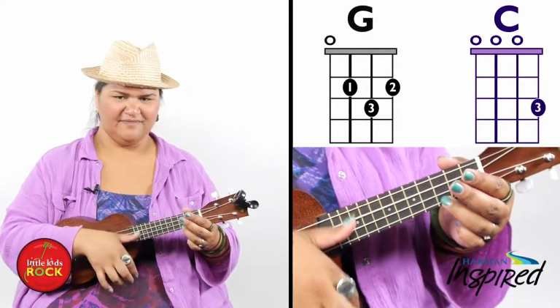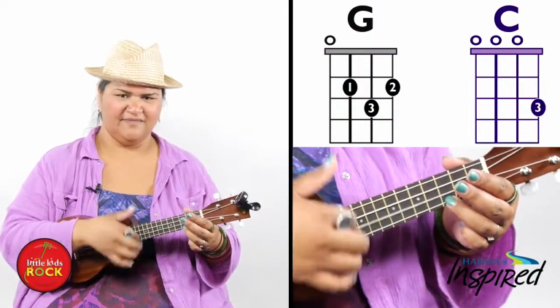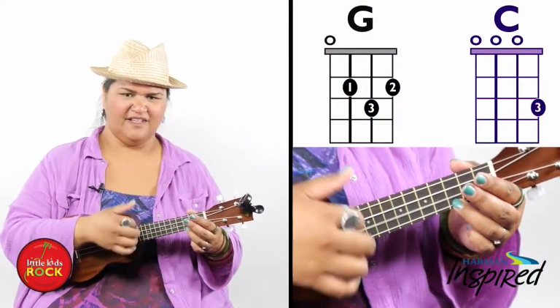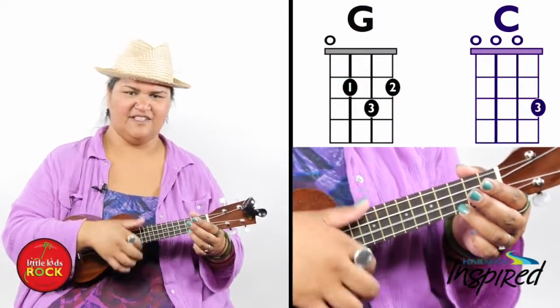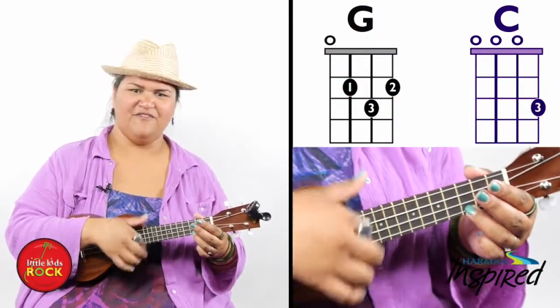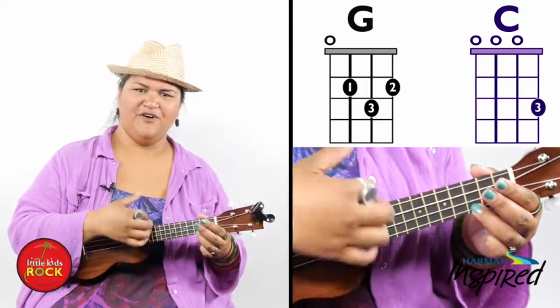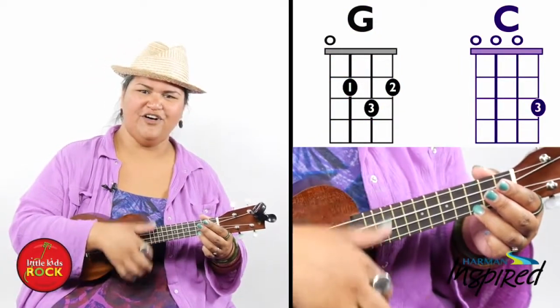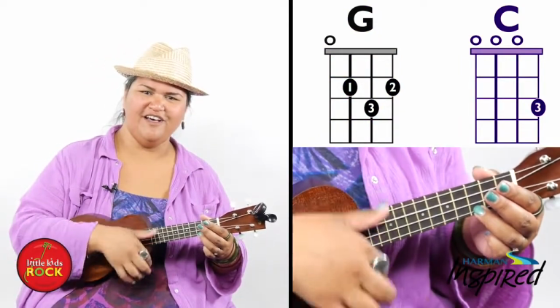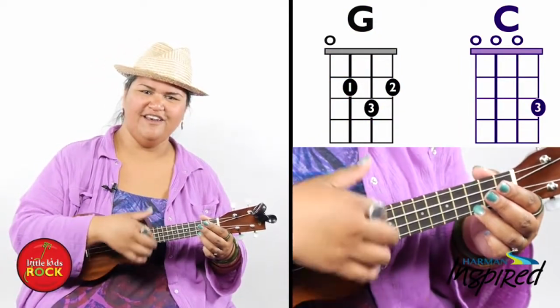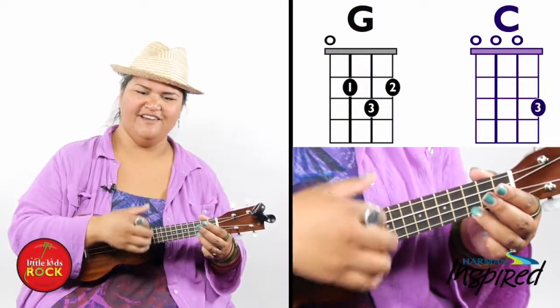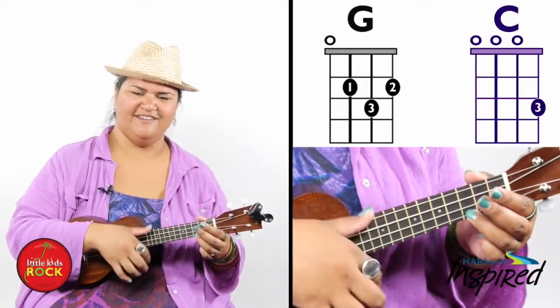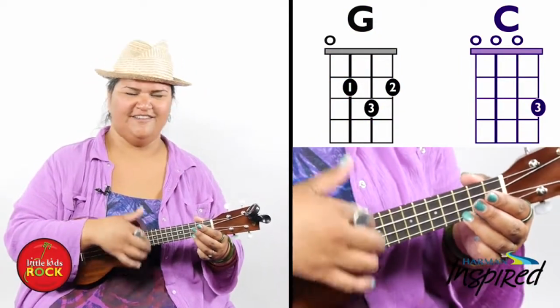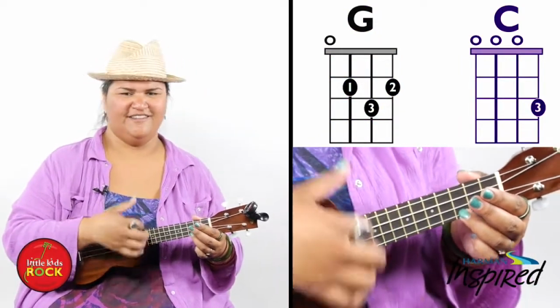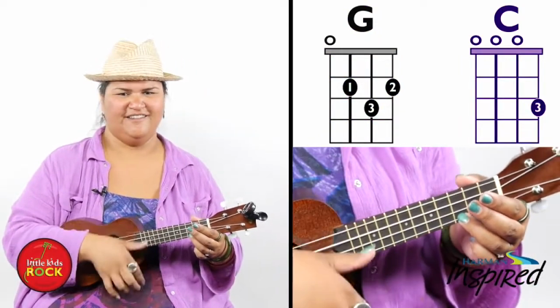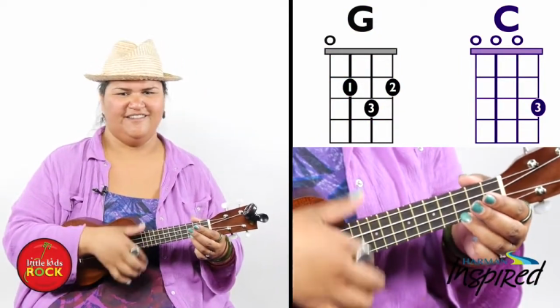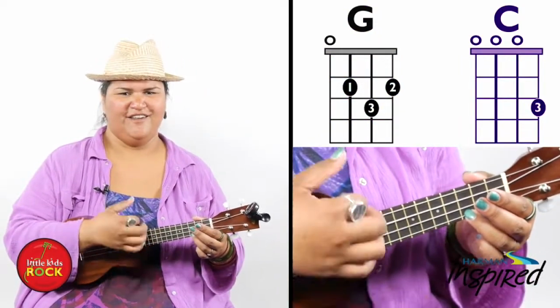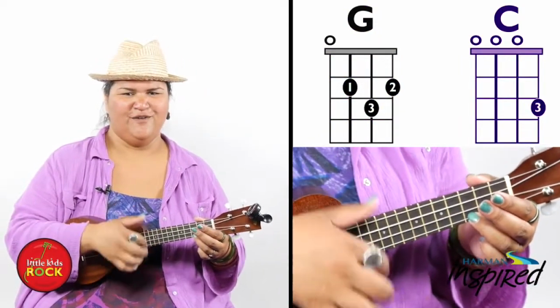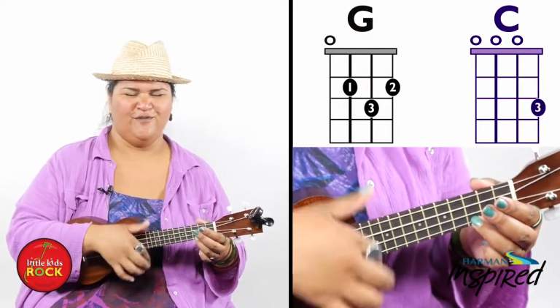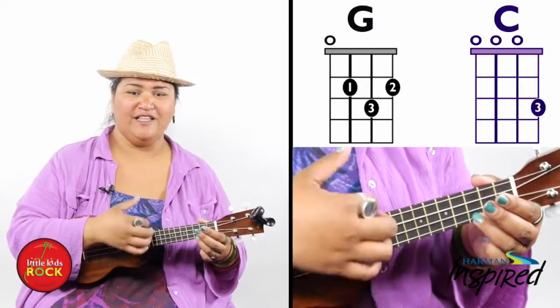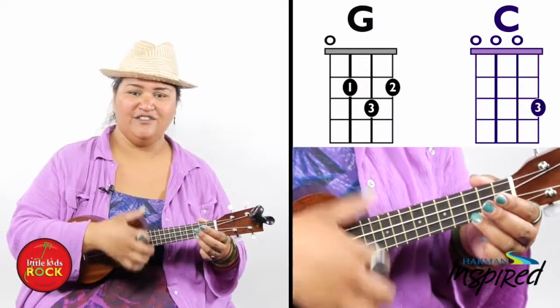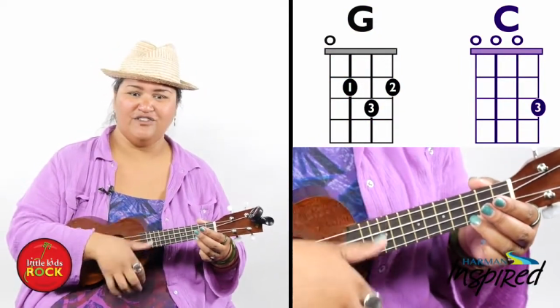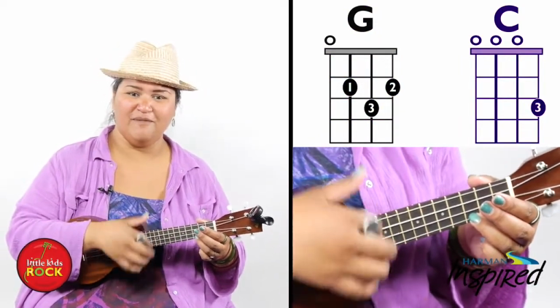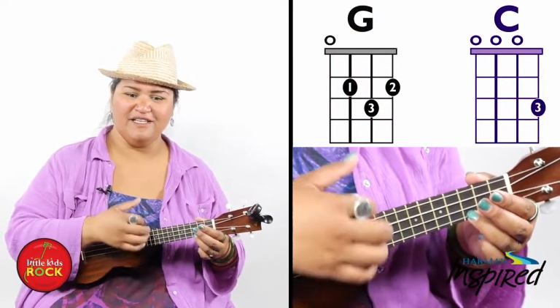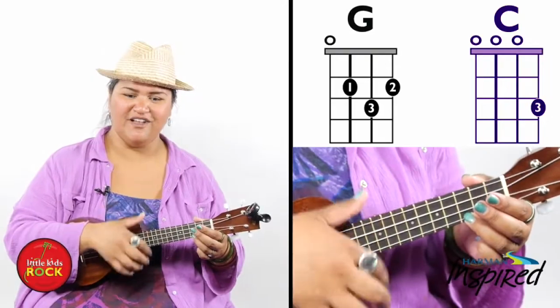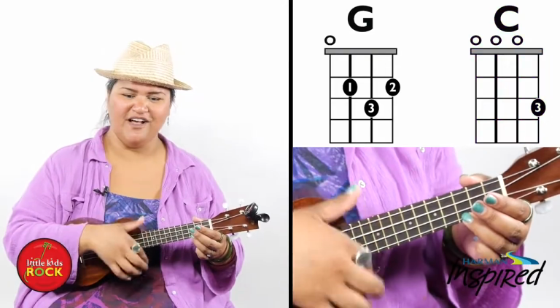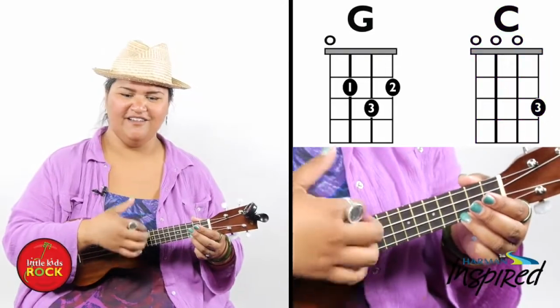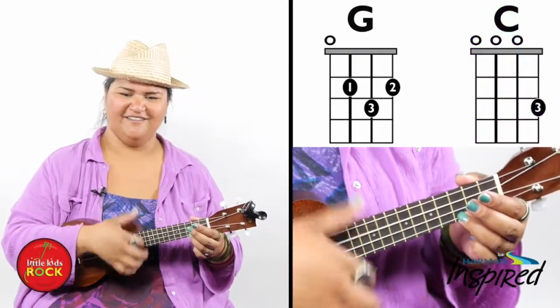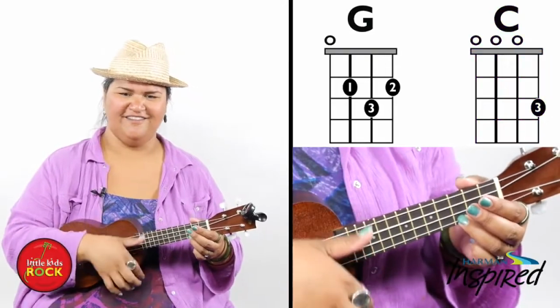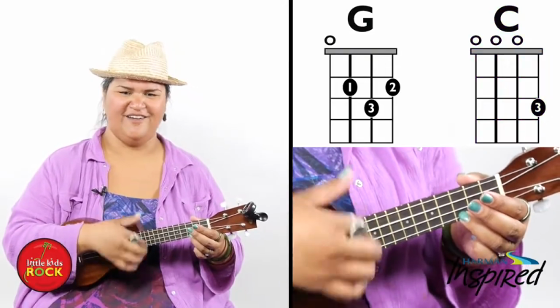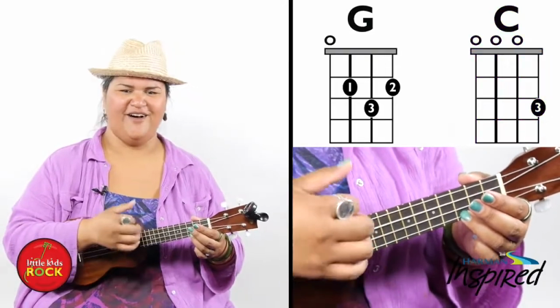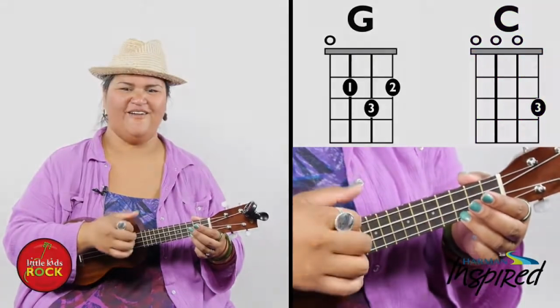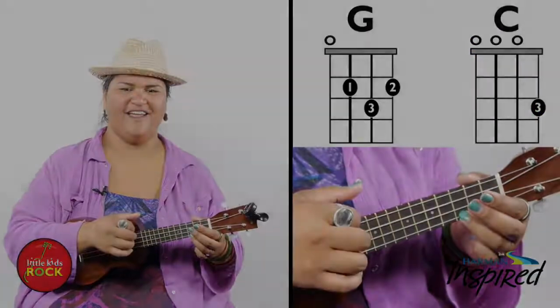Does that feel good? Ready to start my song? All right.